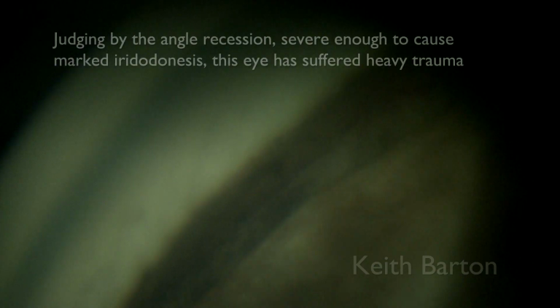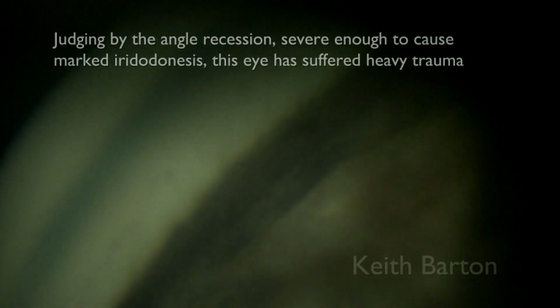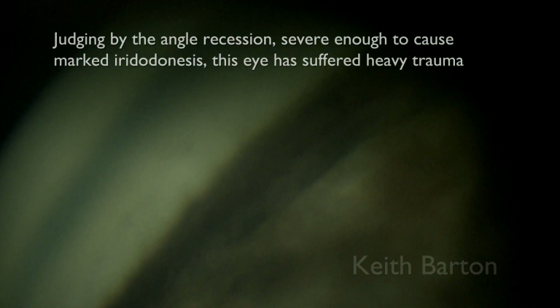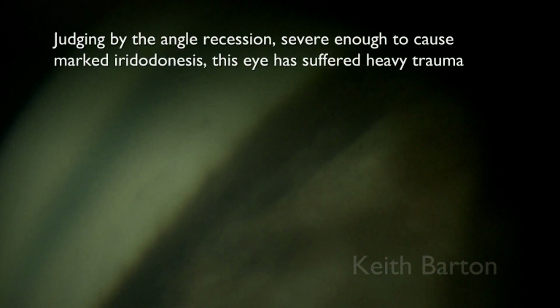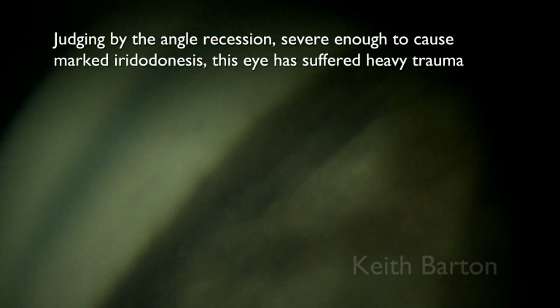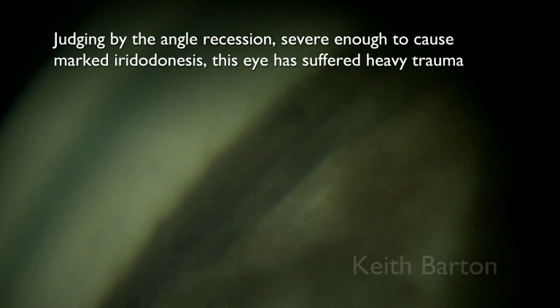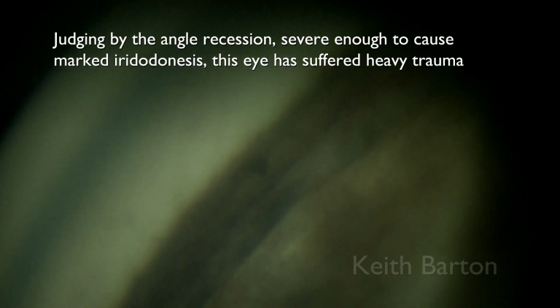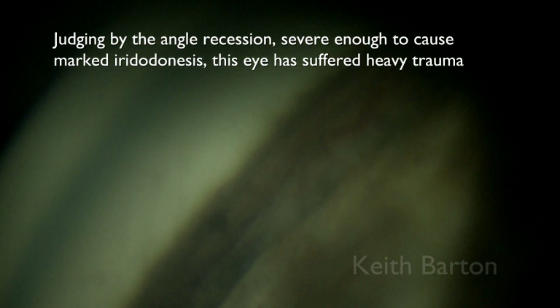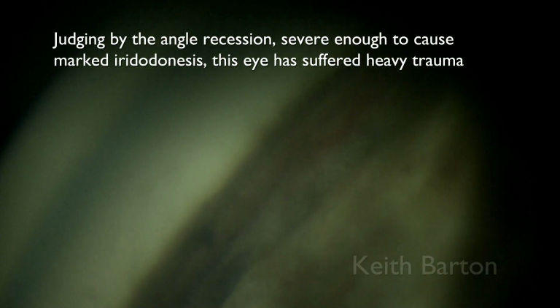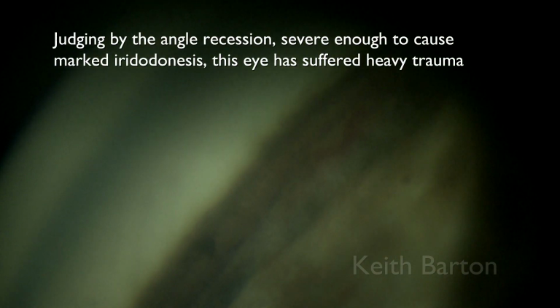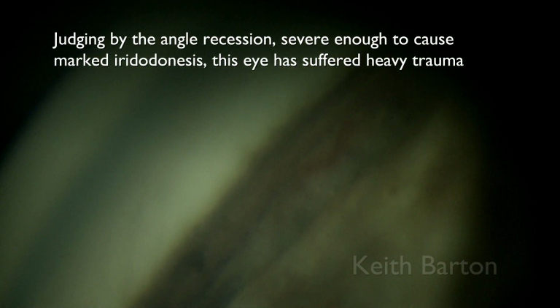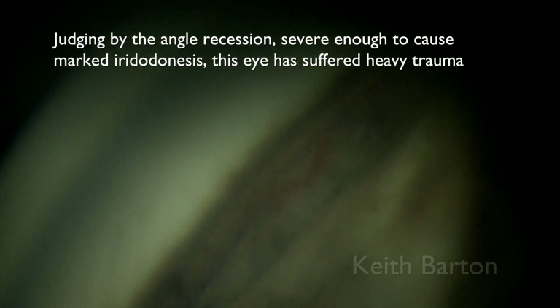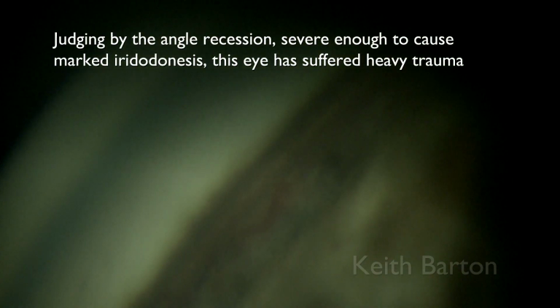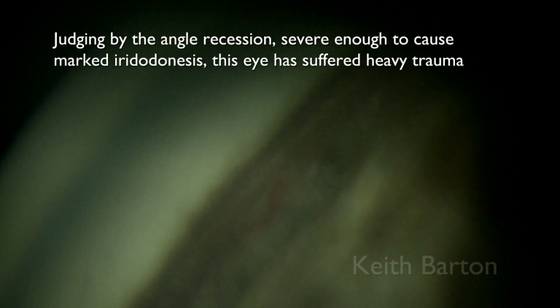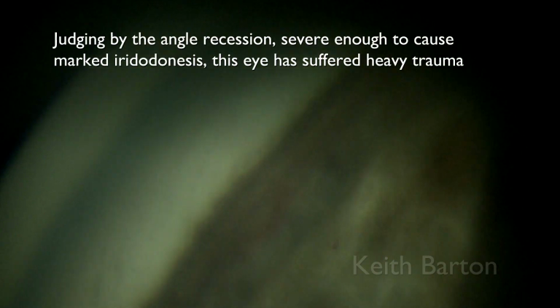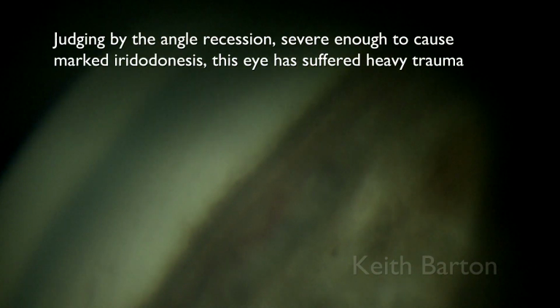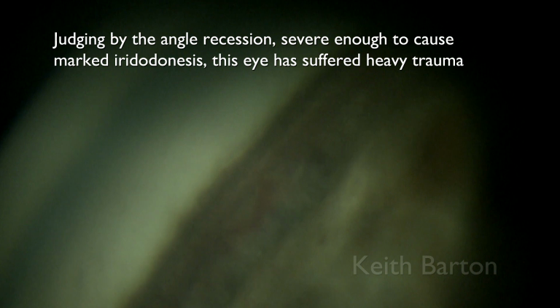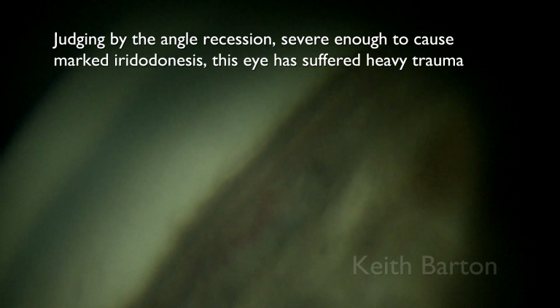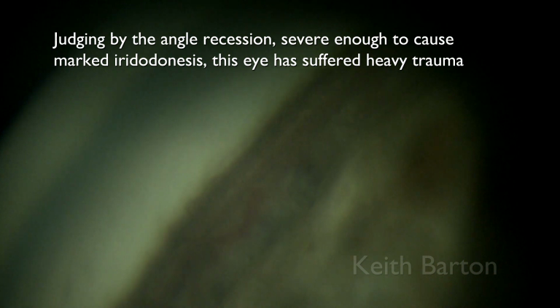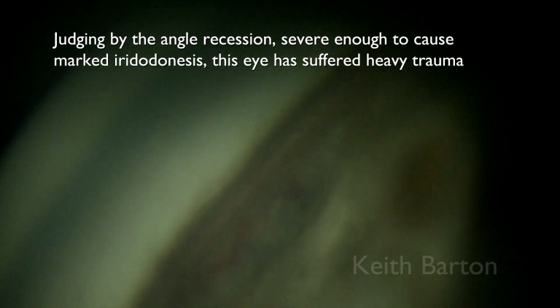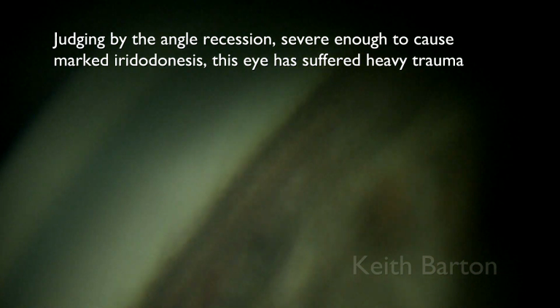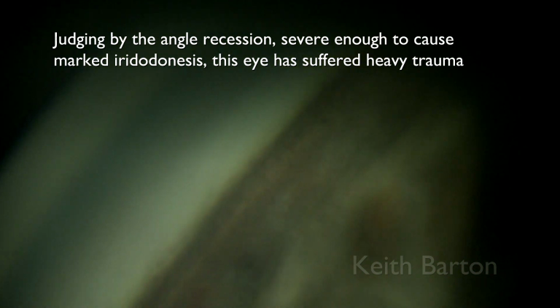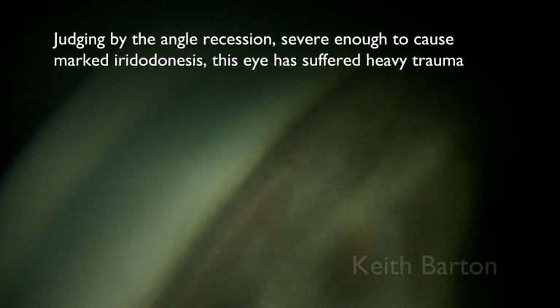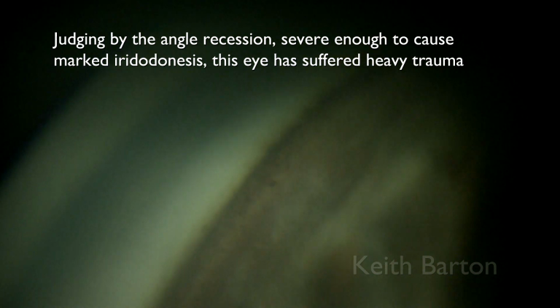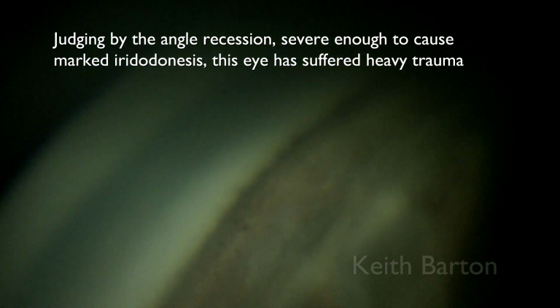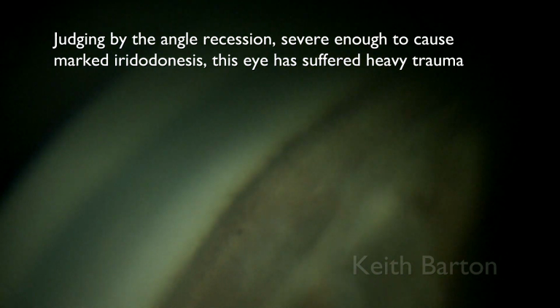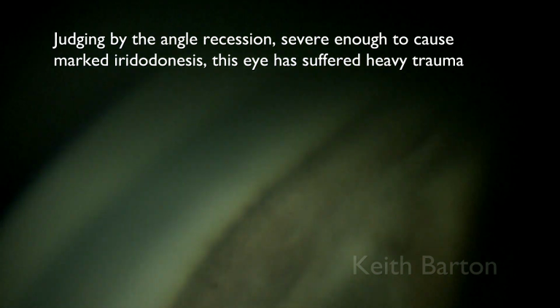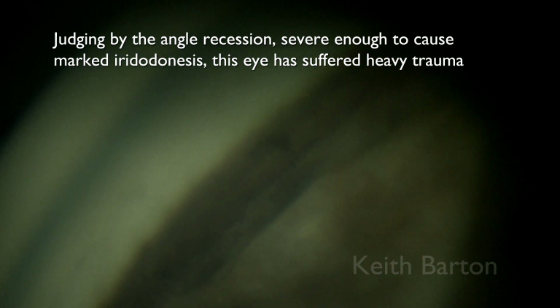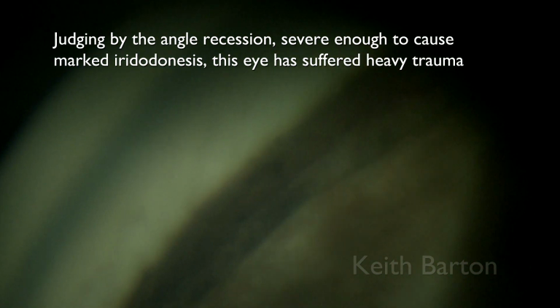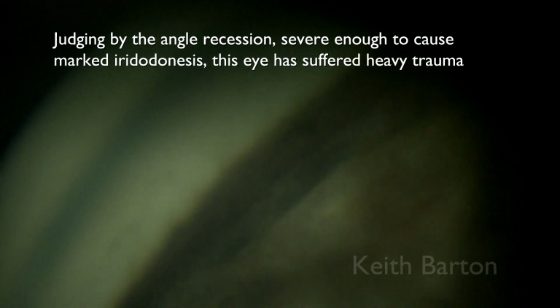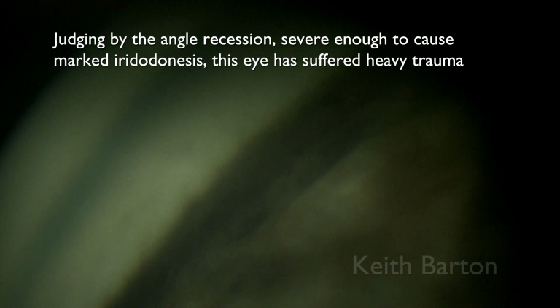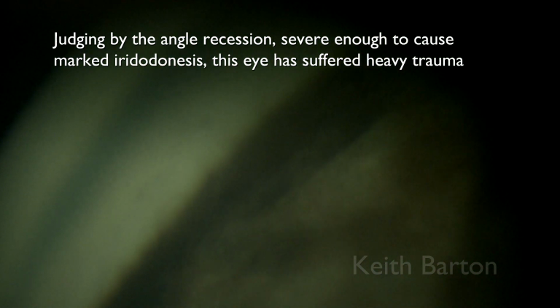Judging by the angle recession severe enough to cause marked iridodianesis, this eye has suffered heavy trauma.